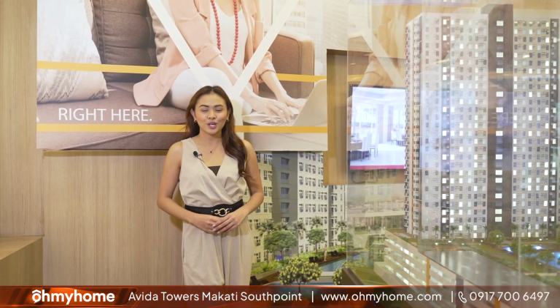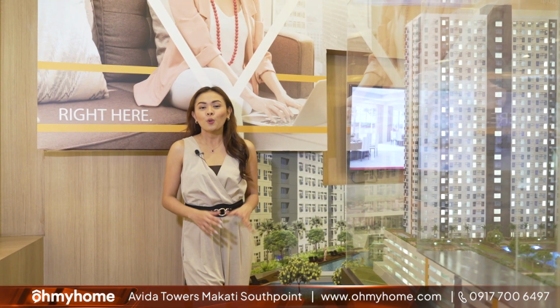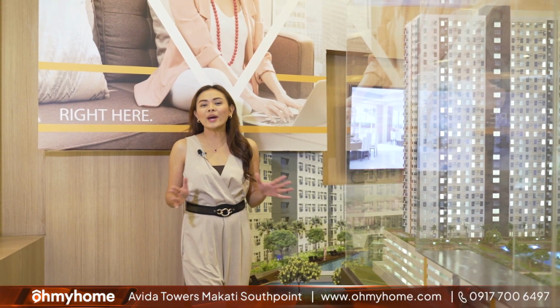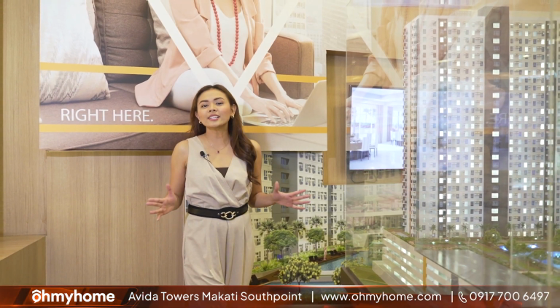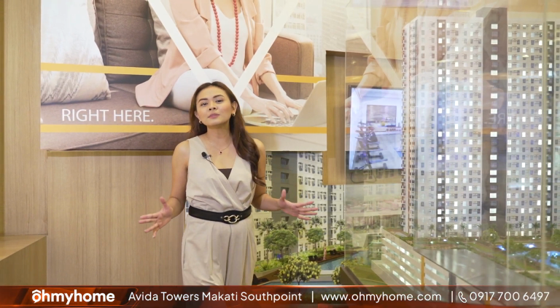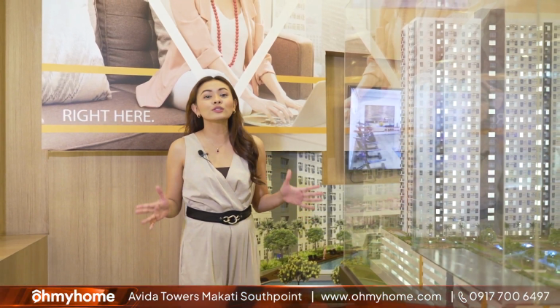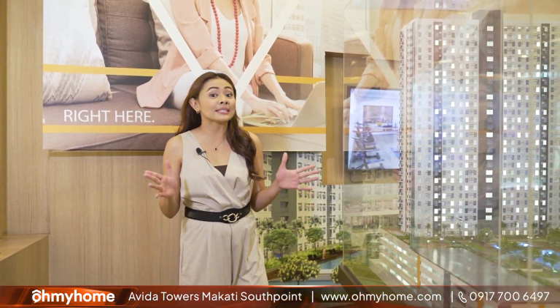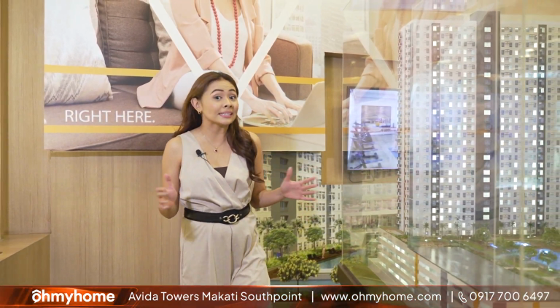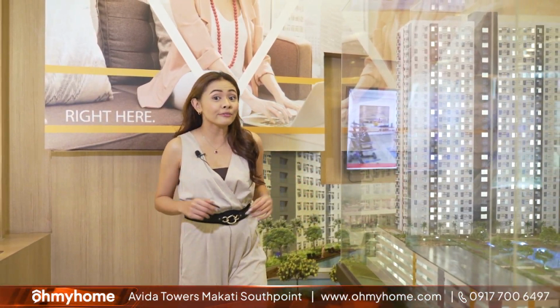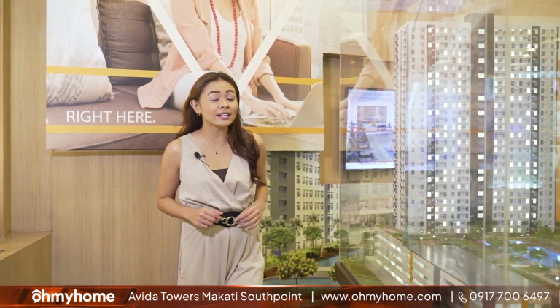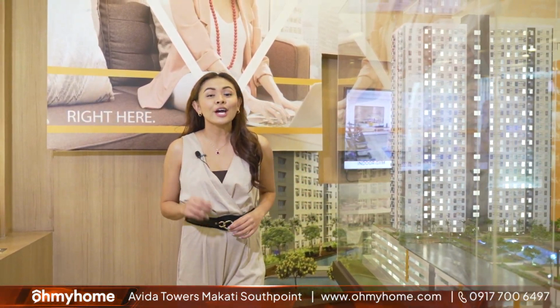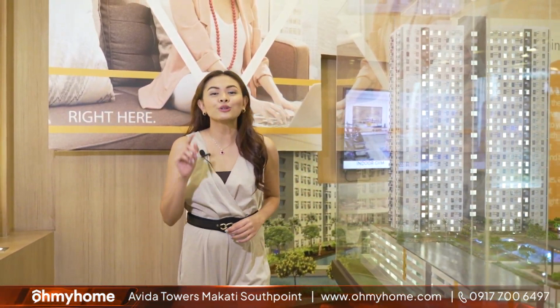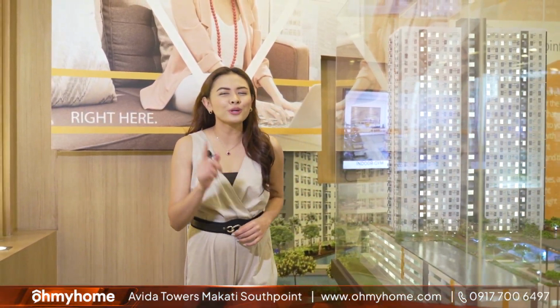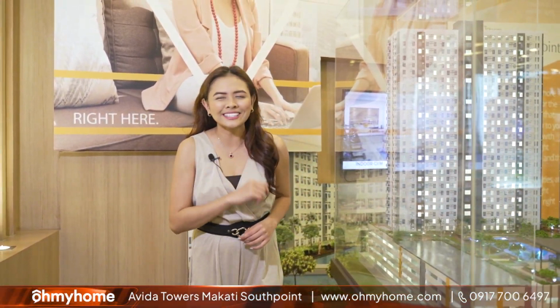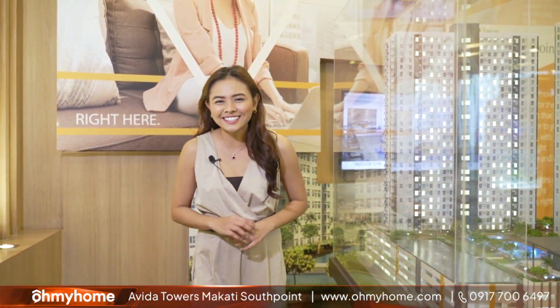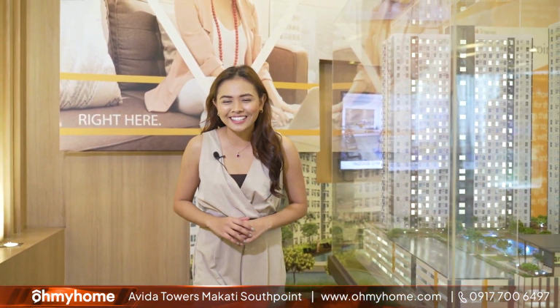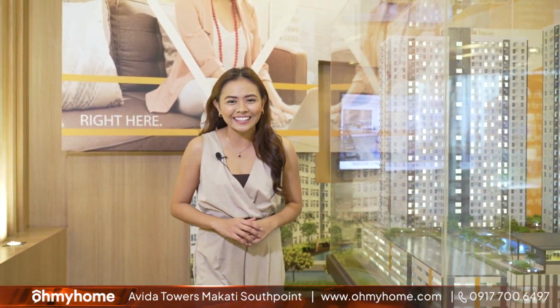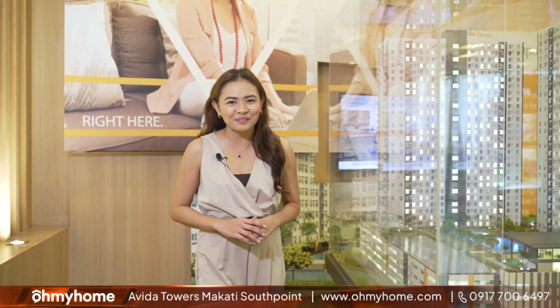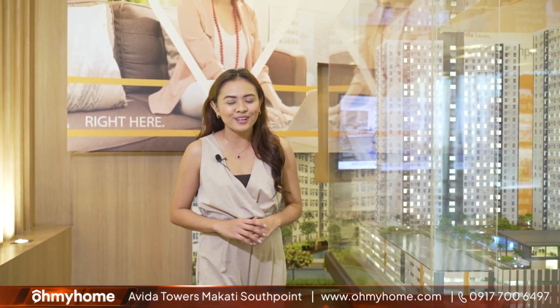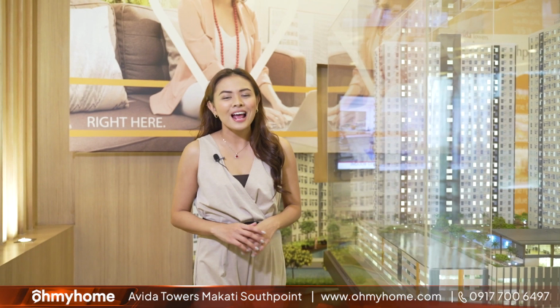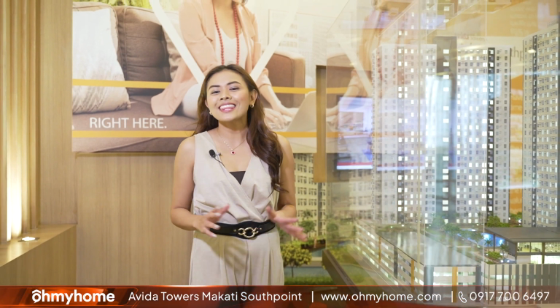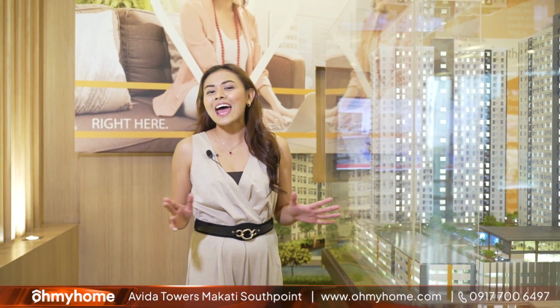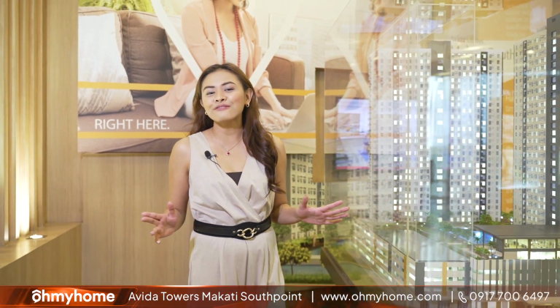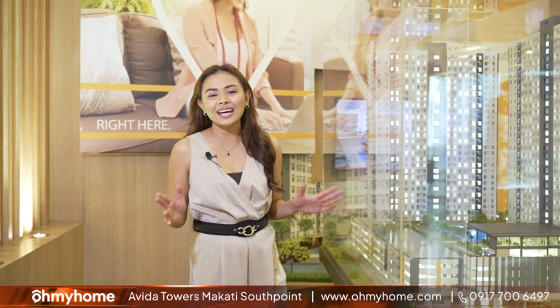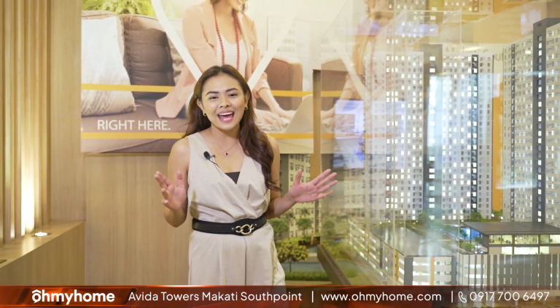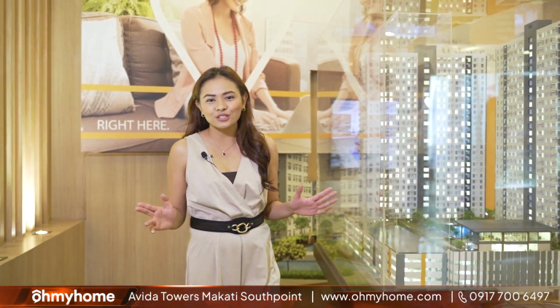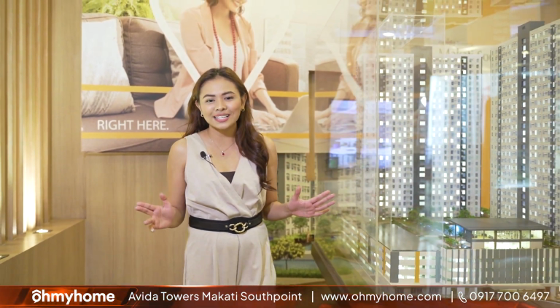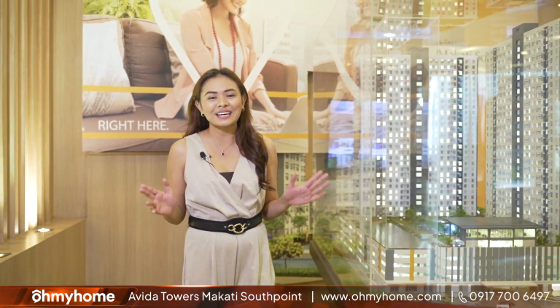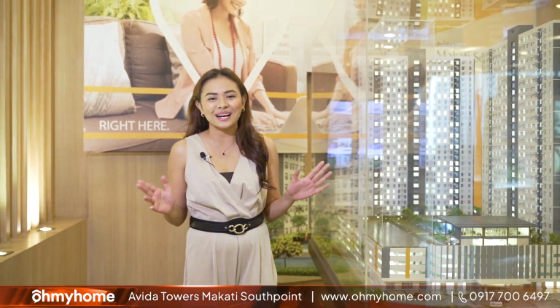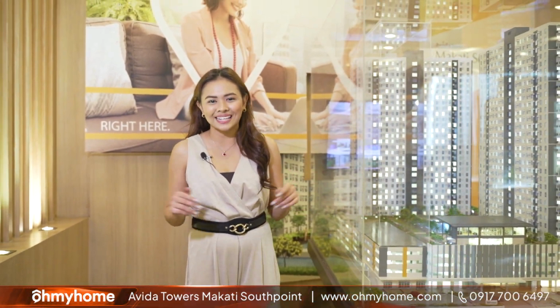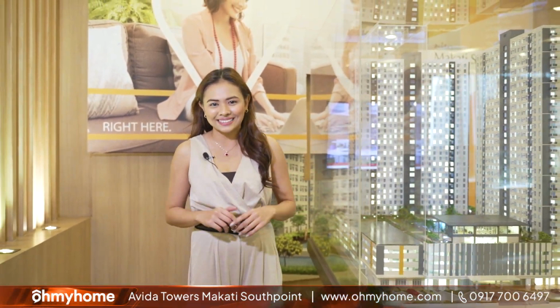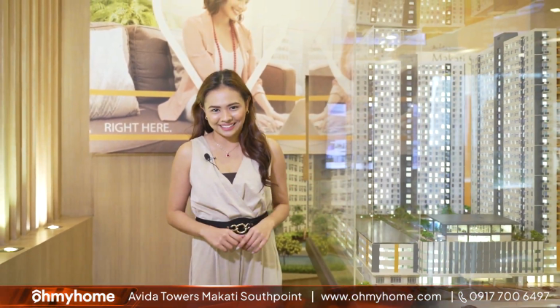When it comes to city living, it really does not get any better than having an address in Makati City.